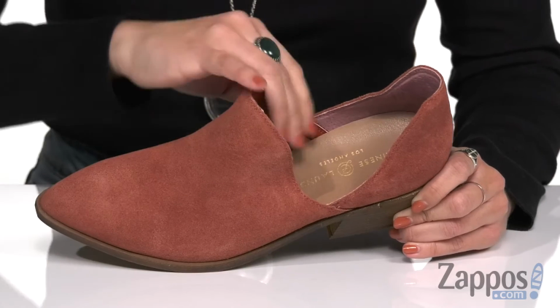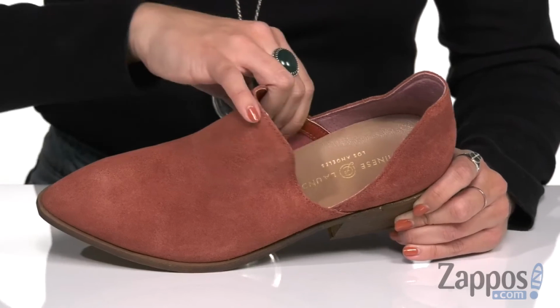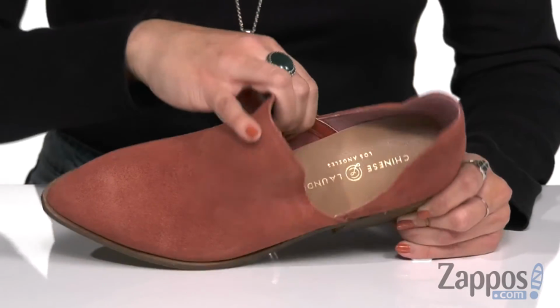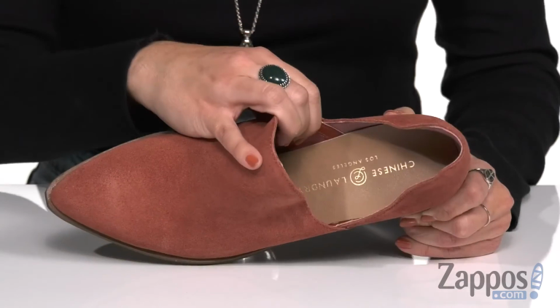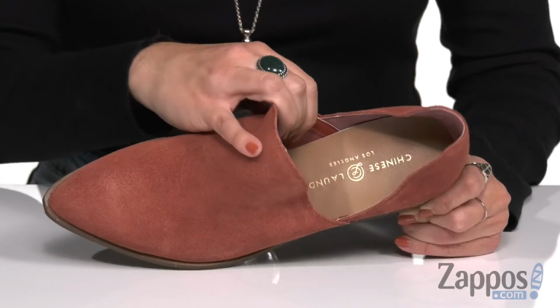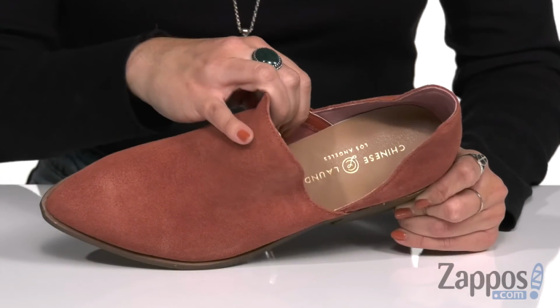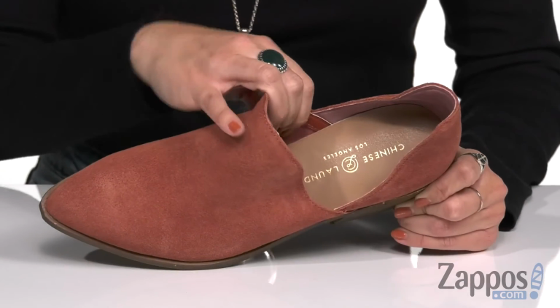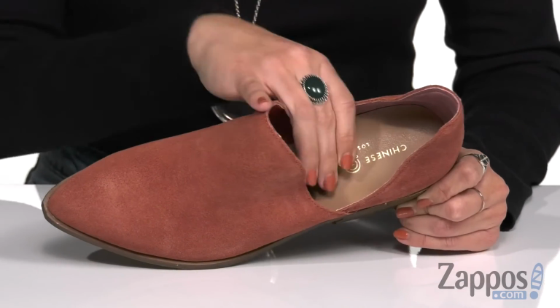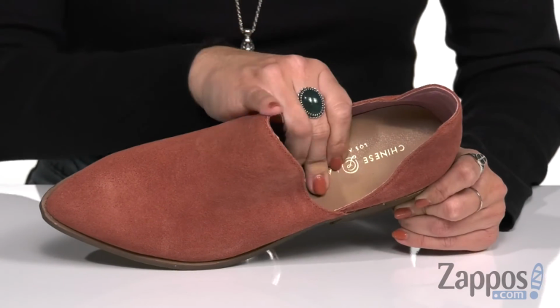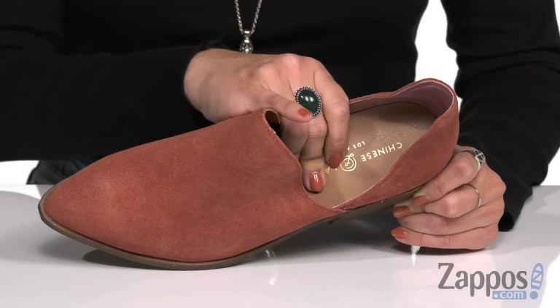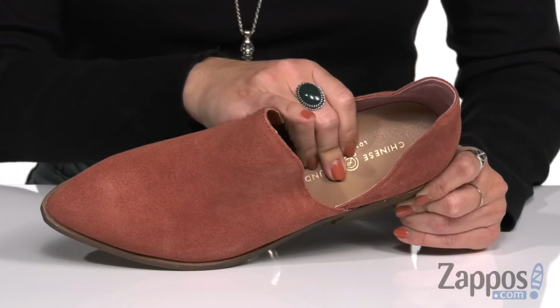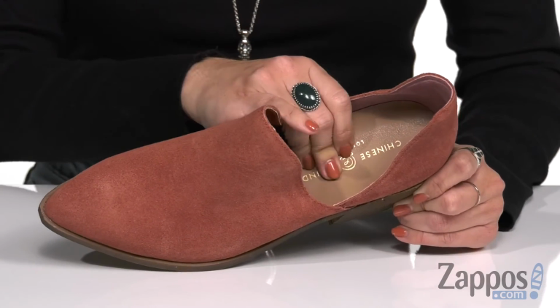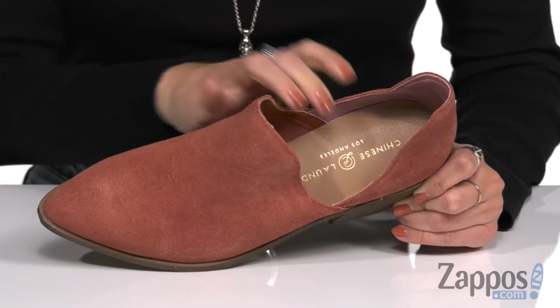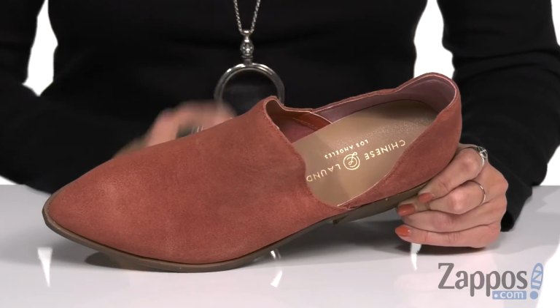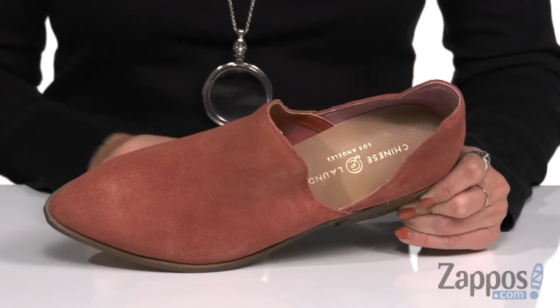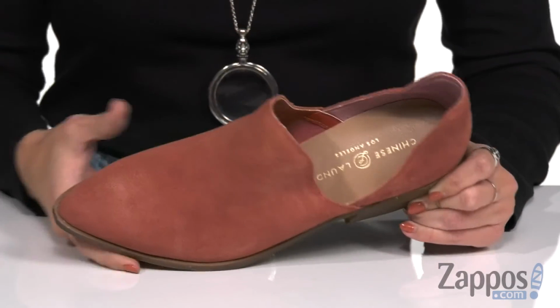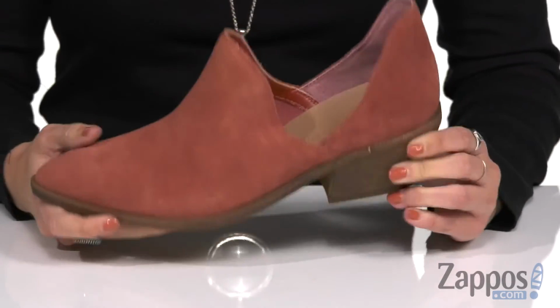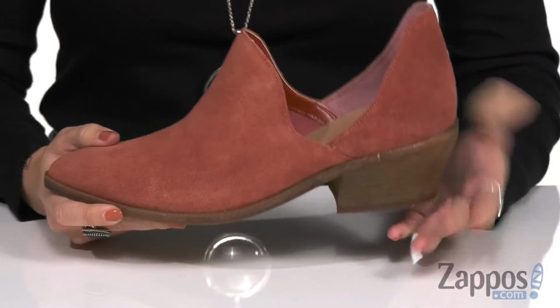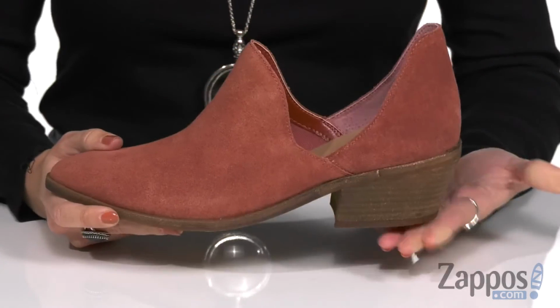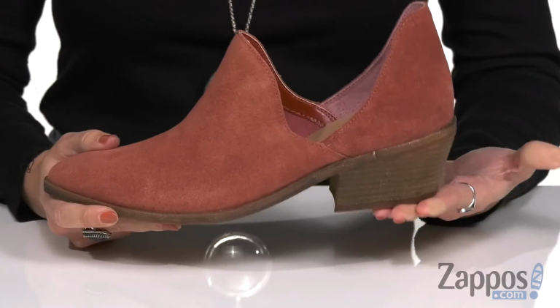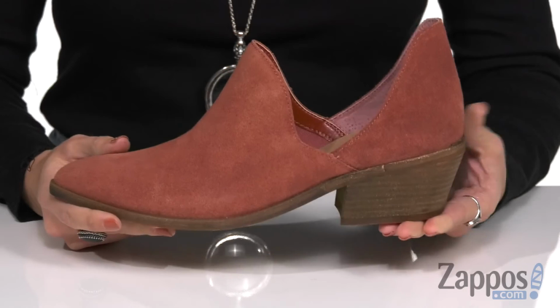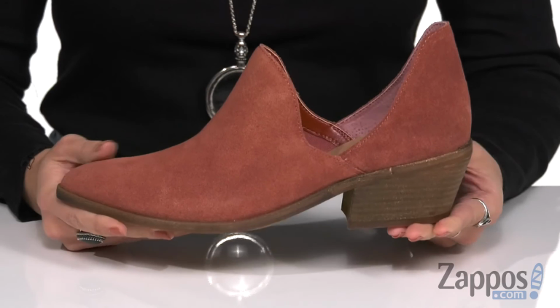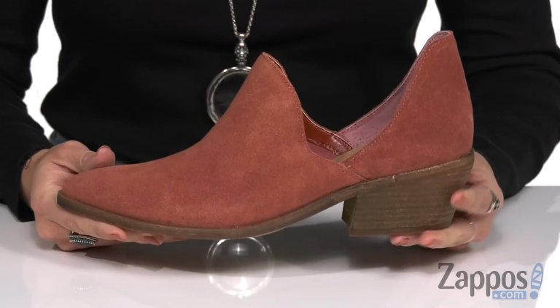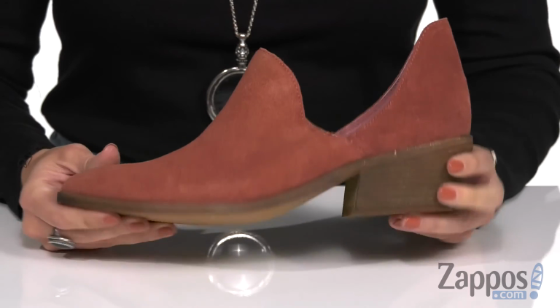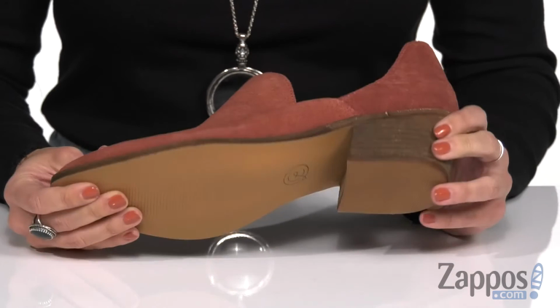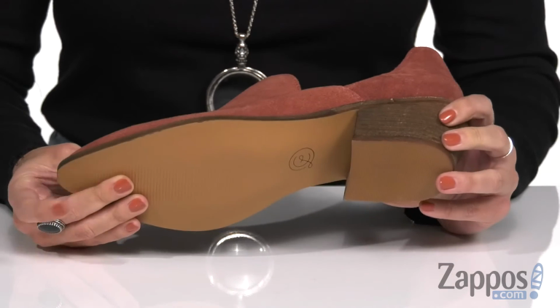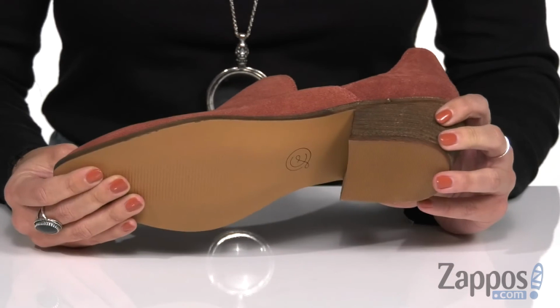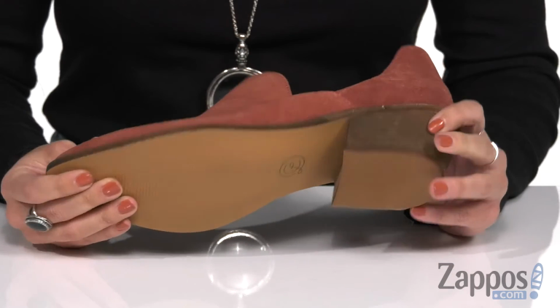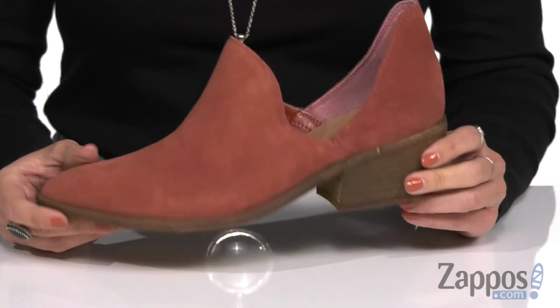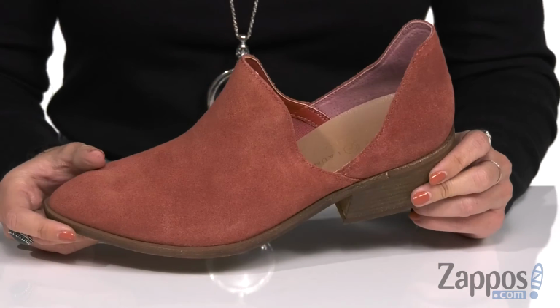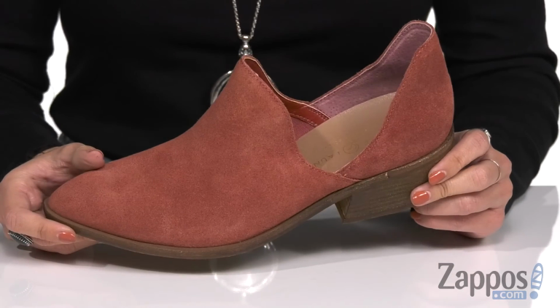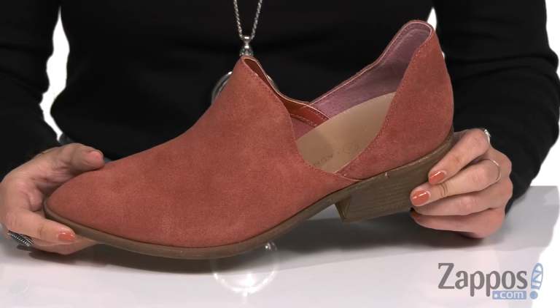Inside, the soft textile lining has cushioning in the footbed as well. It's got a stacked block heel and the bottom is a synthetic outsole.